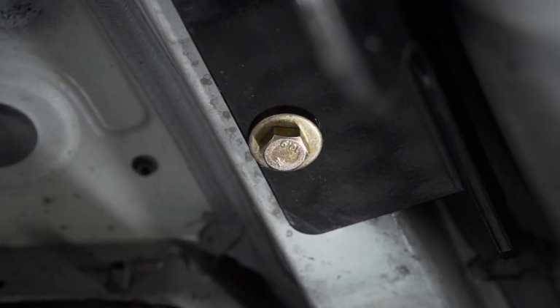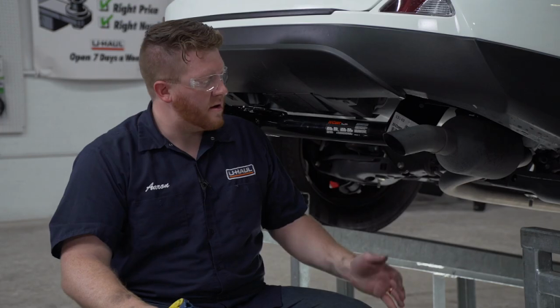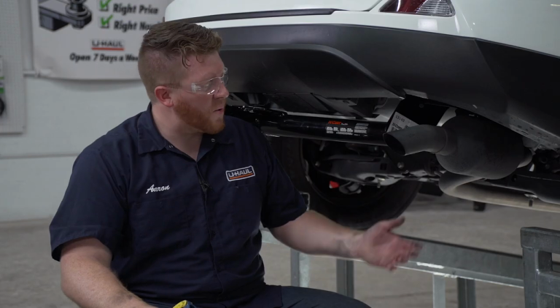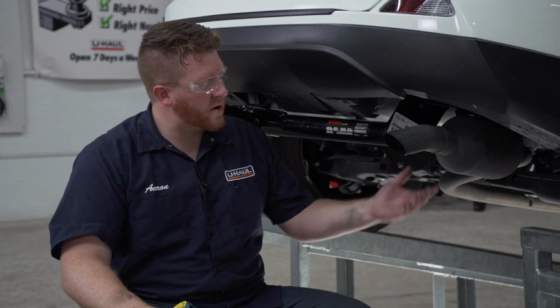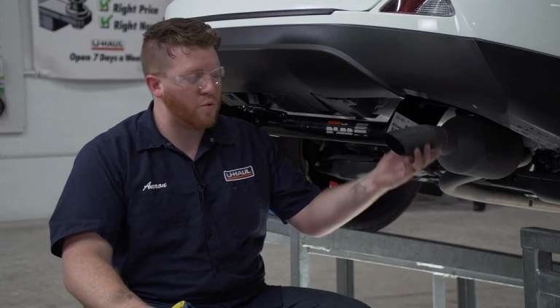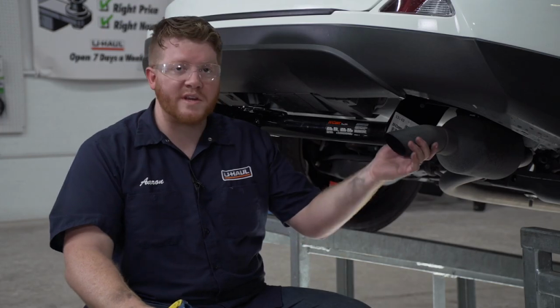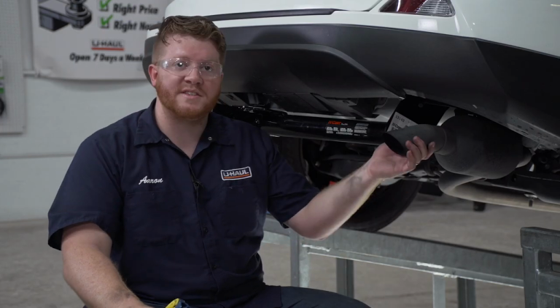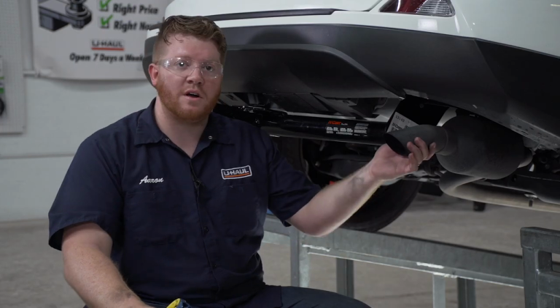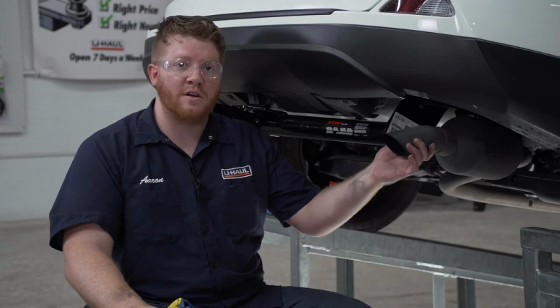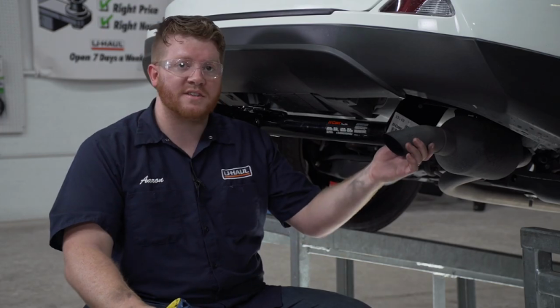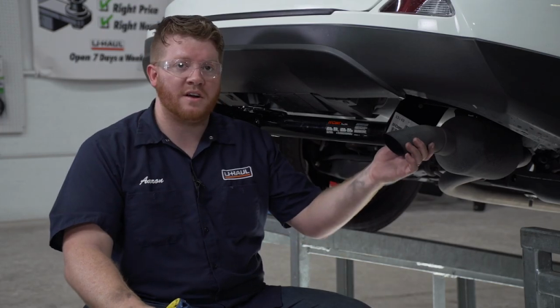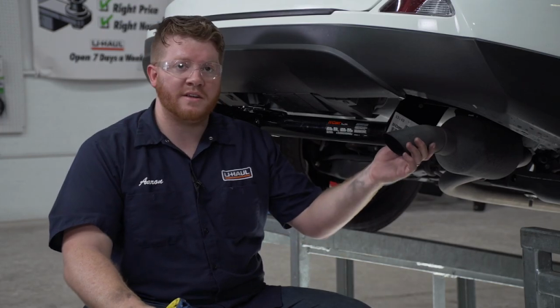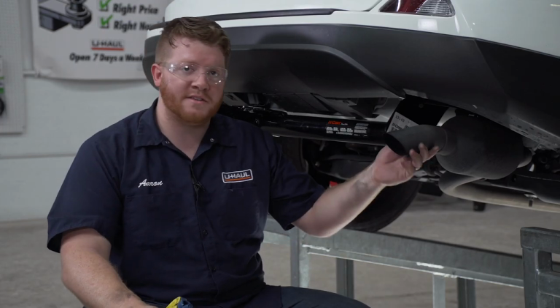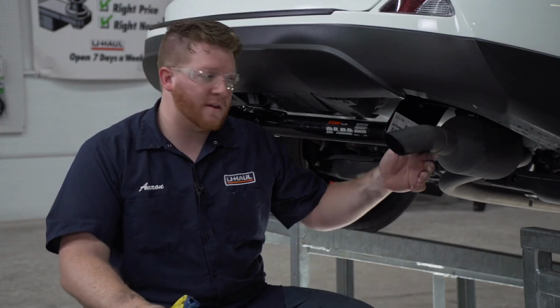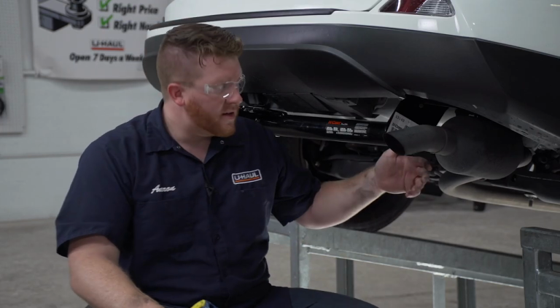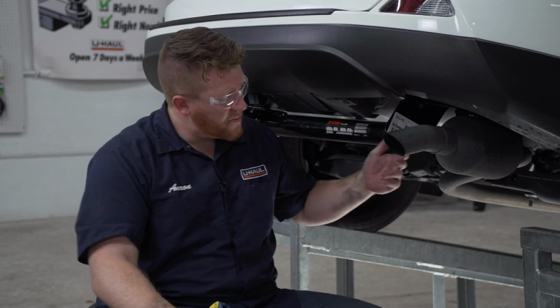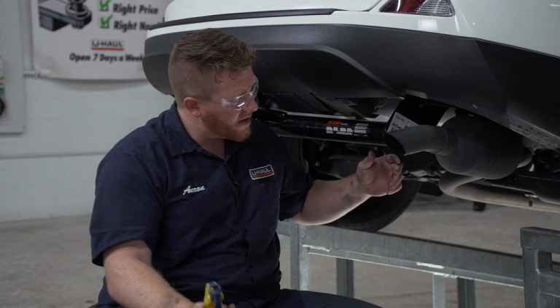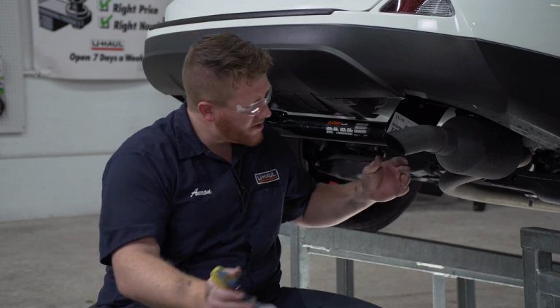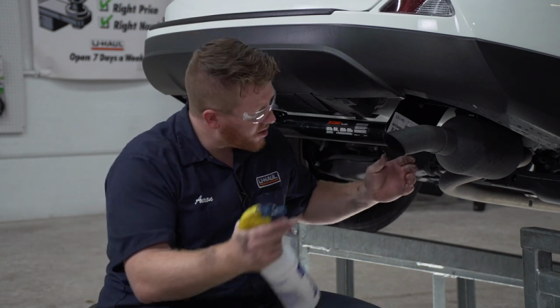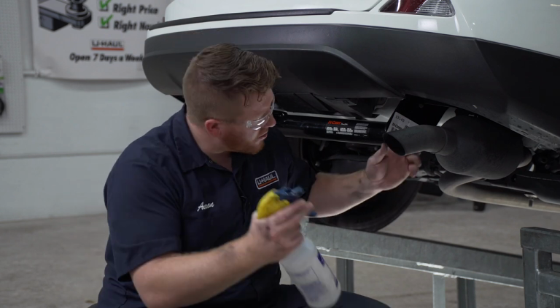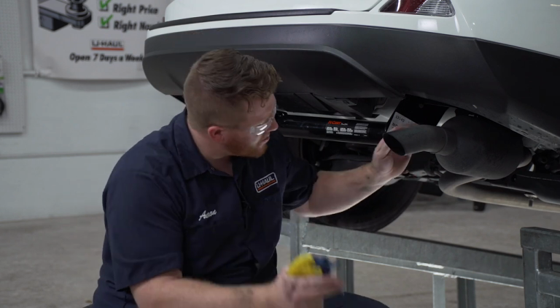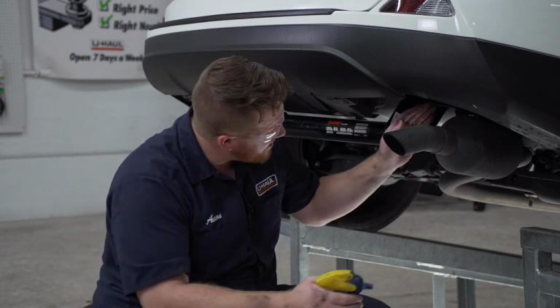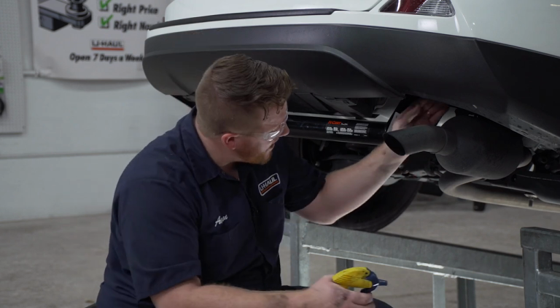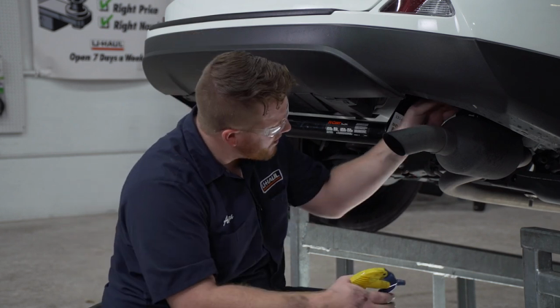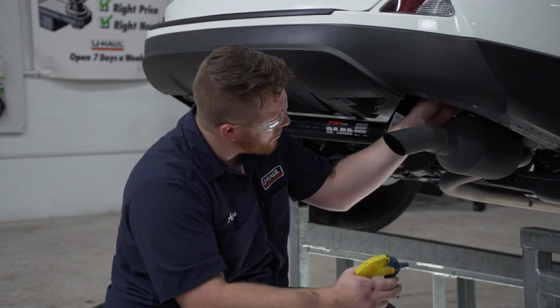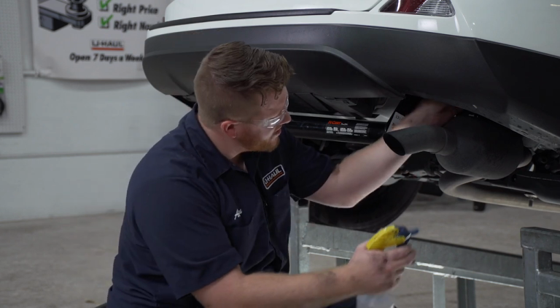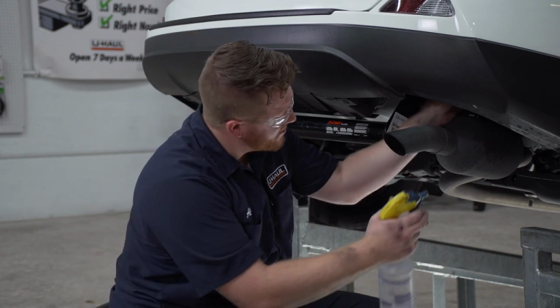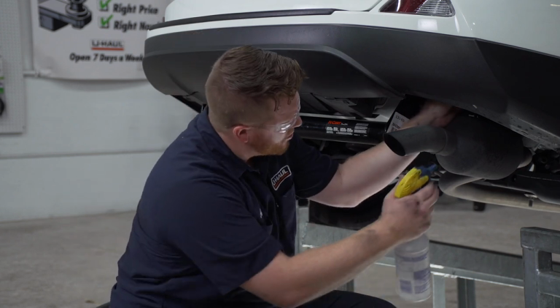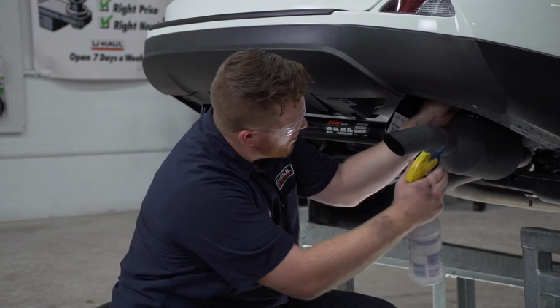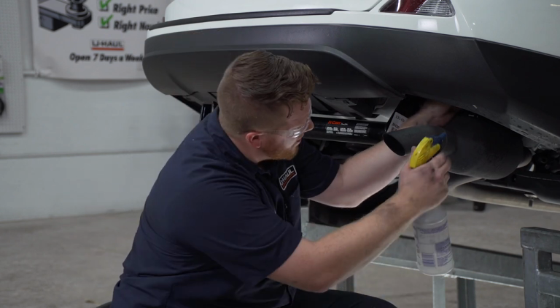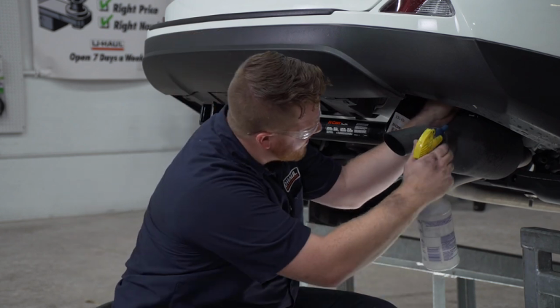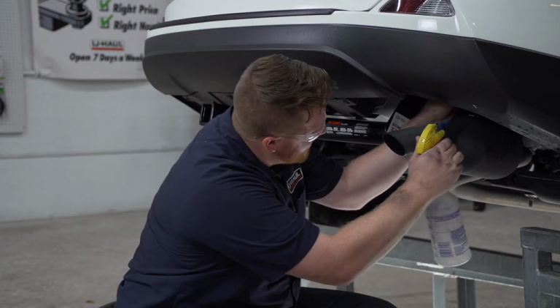Now we're going to reinstall our exhaust. To make it easier, we'll spray the hanger with some soapy water again.